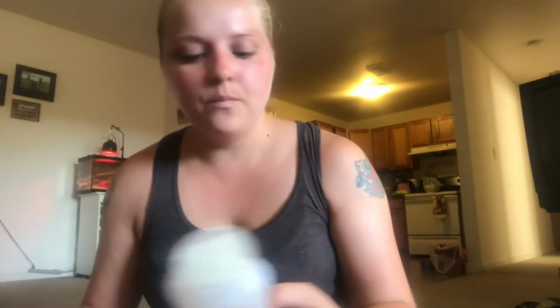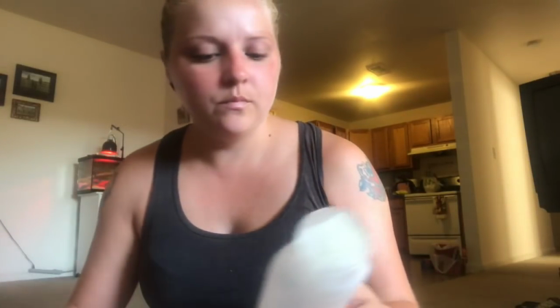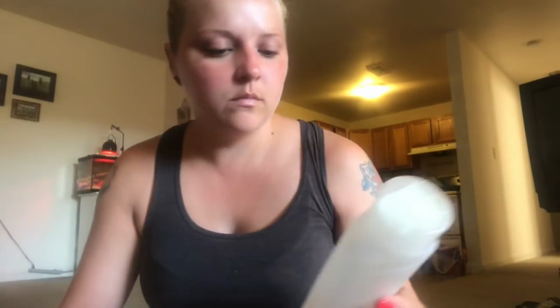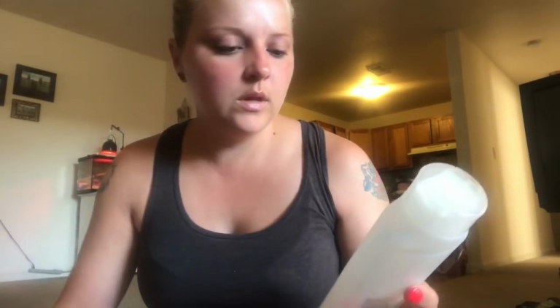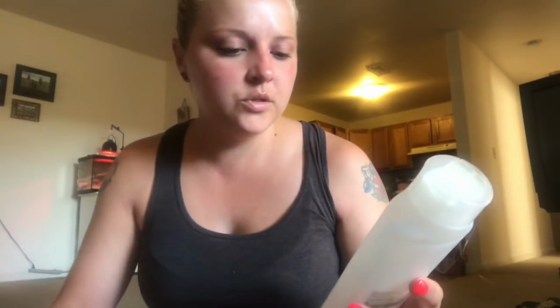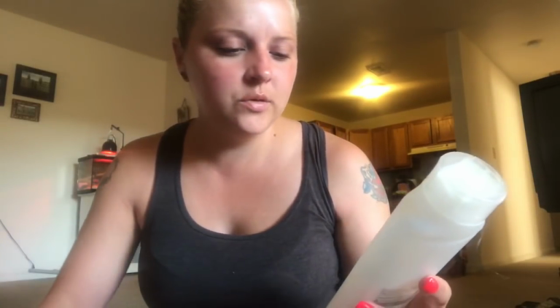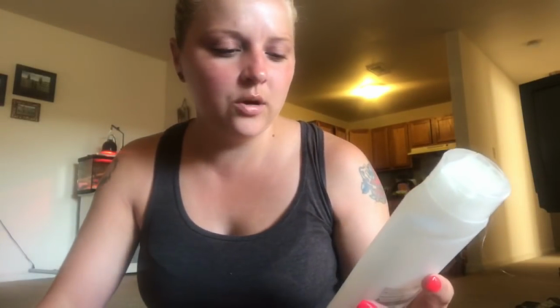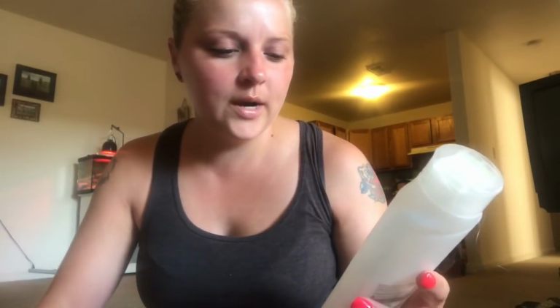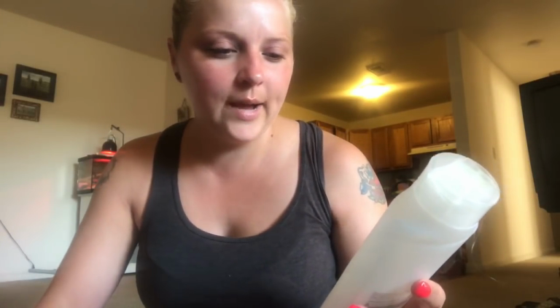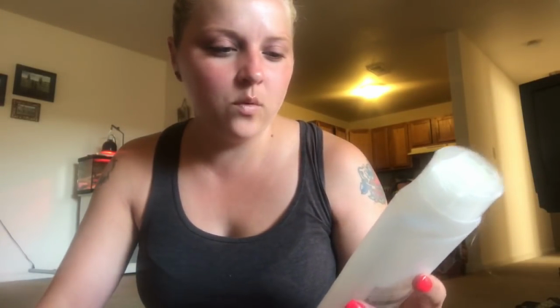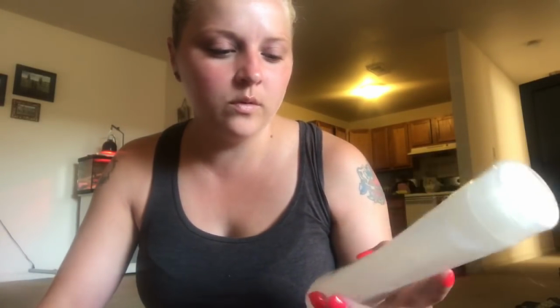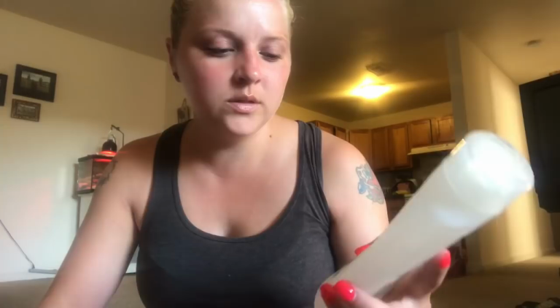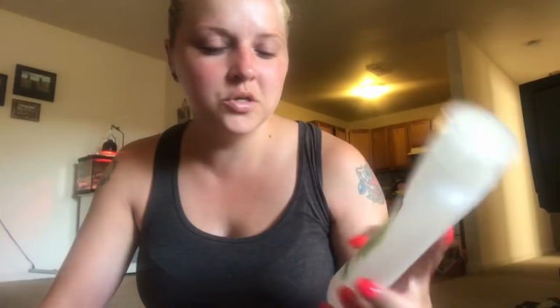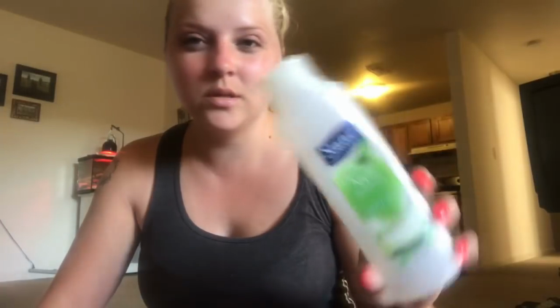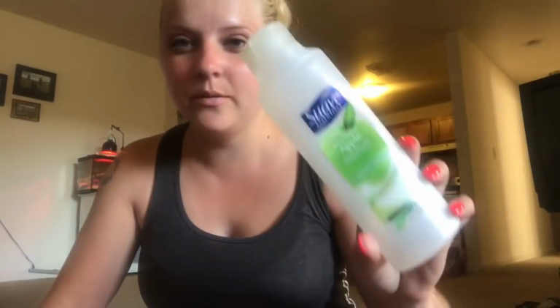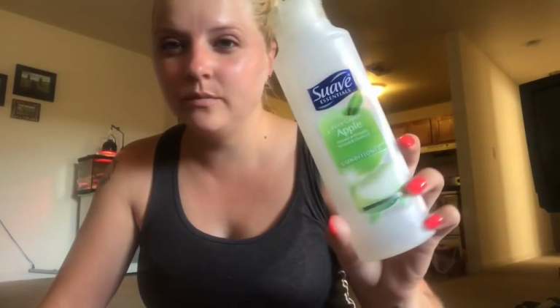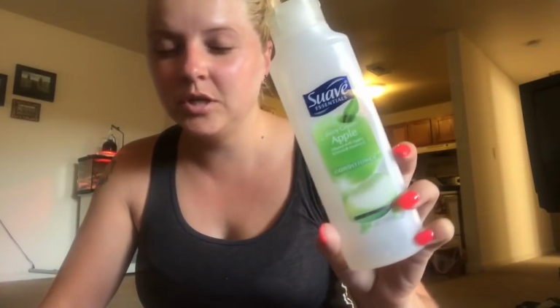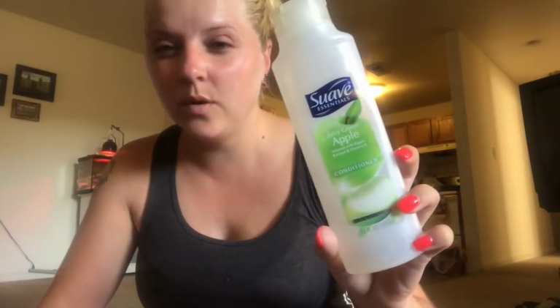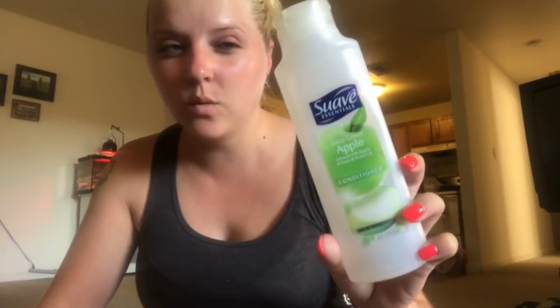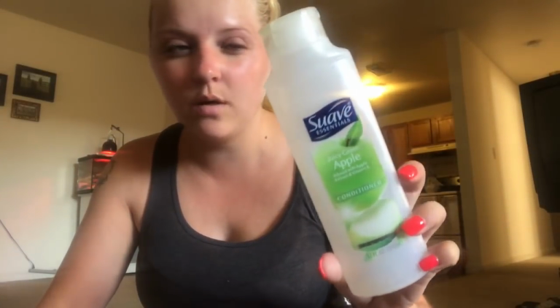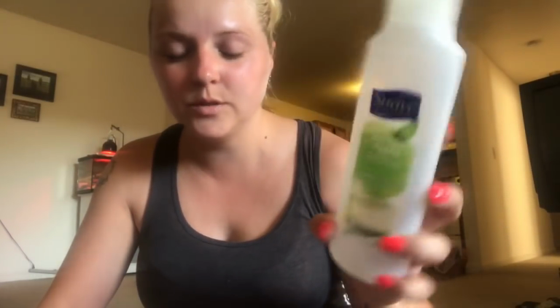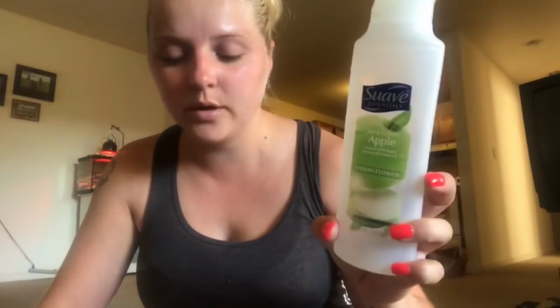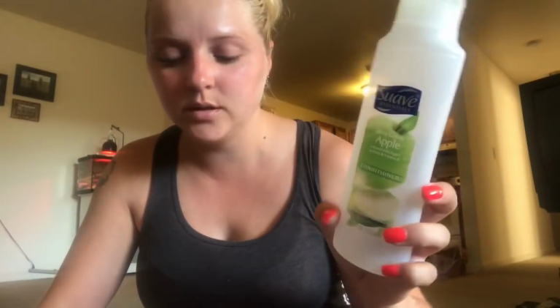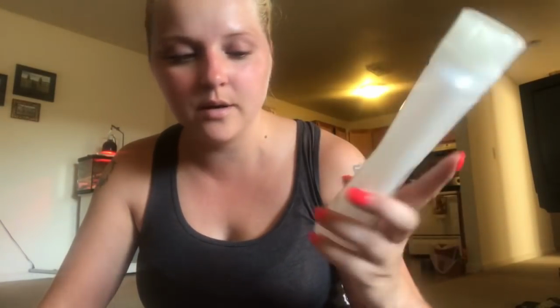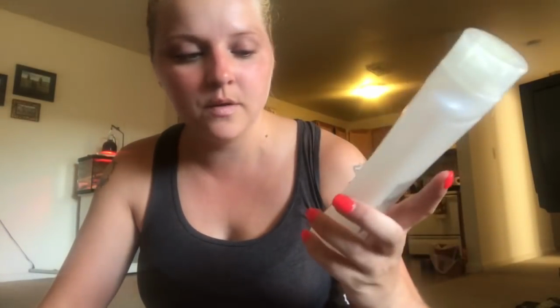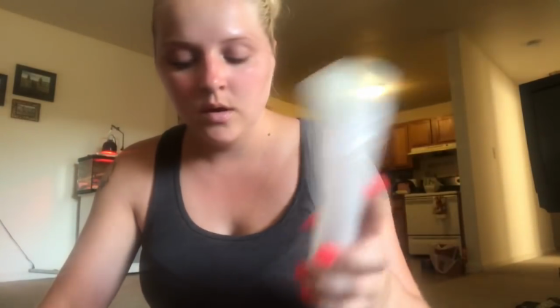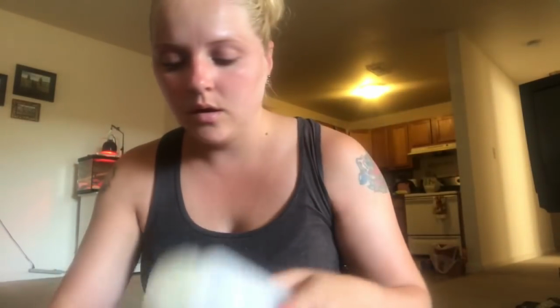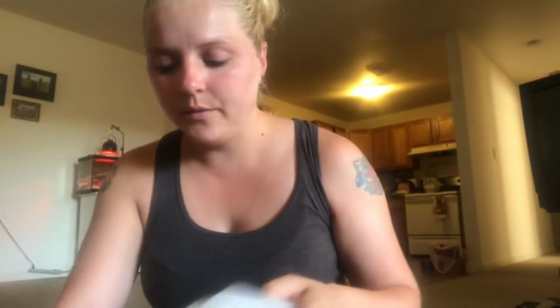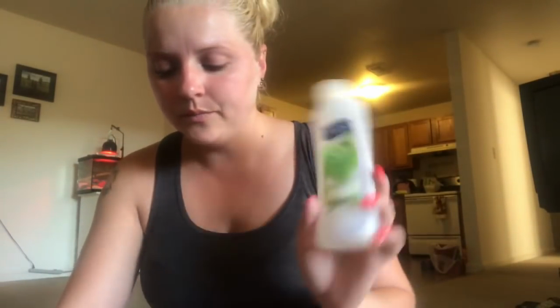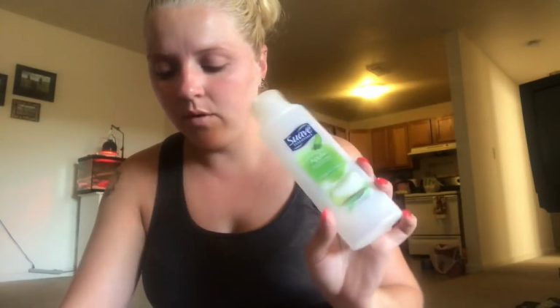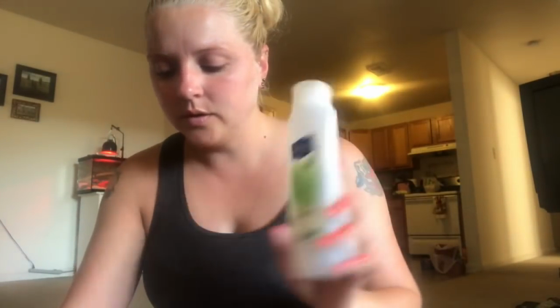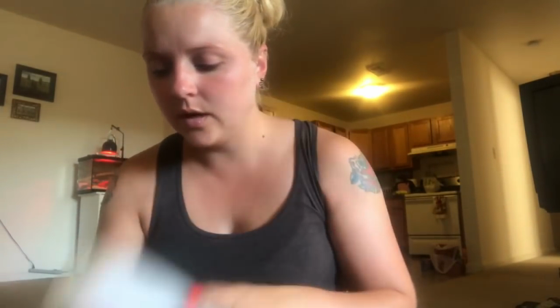This is the Juicy Green Apple by Suave - it's the cheap one but it's pretty good stuff. I've always liked it.